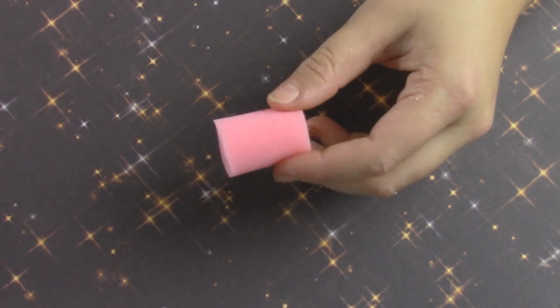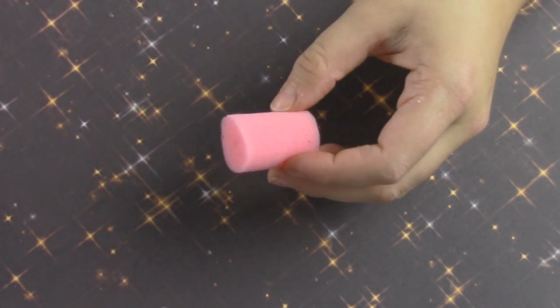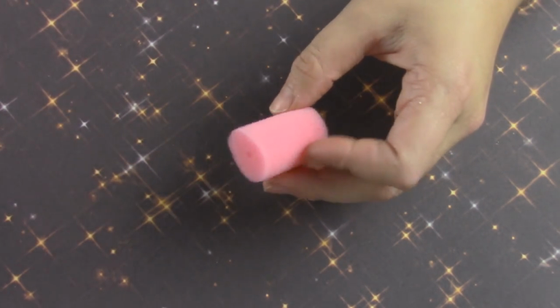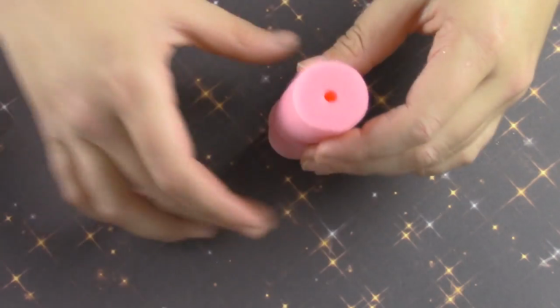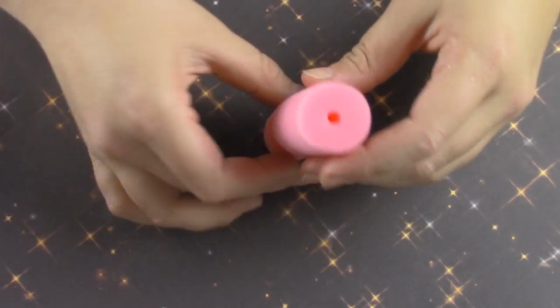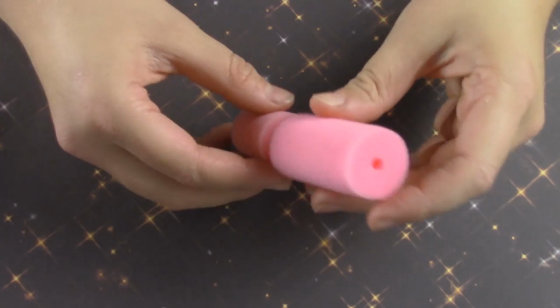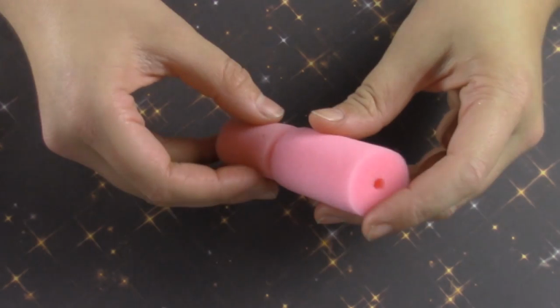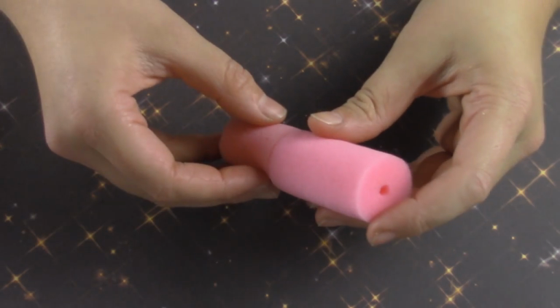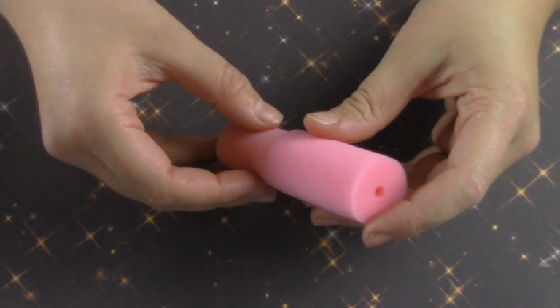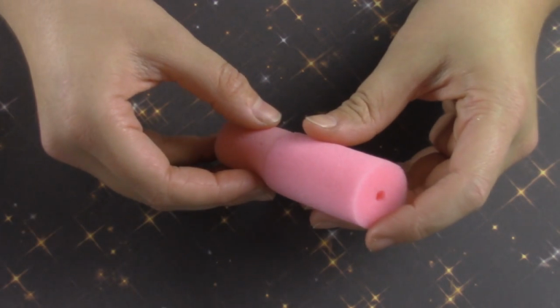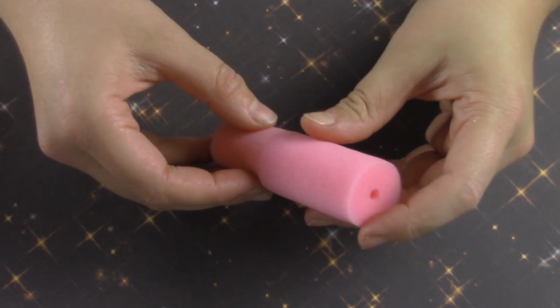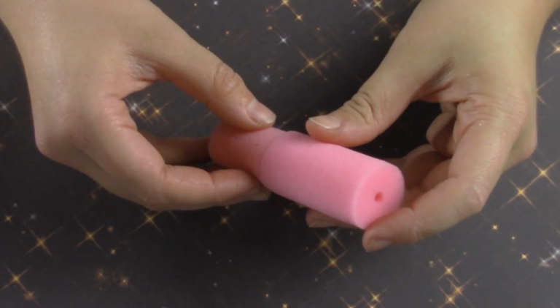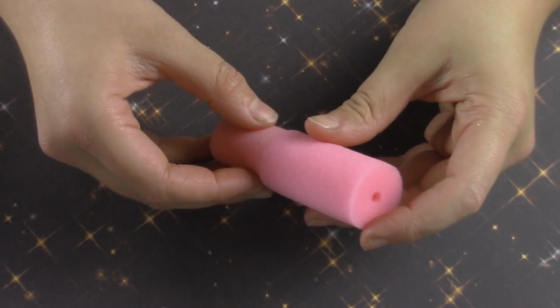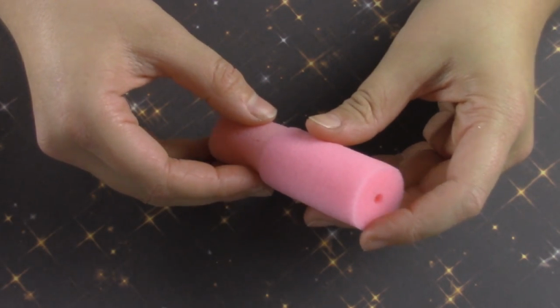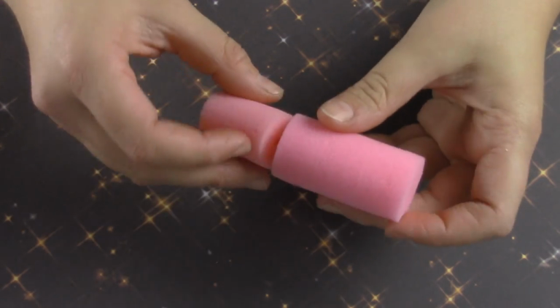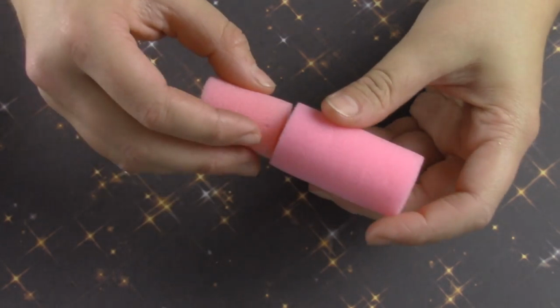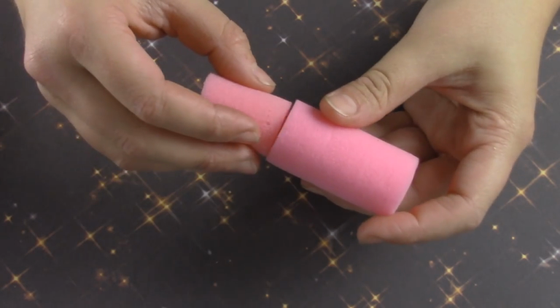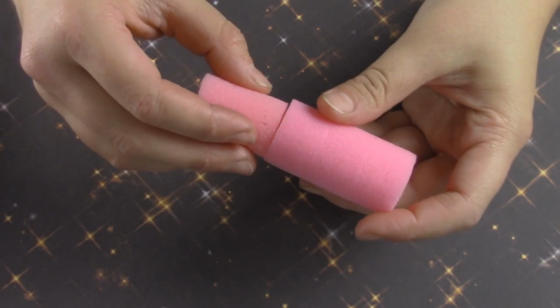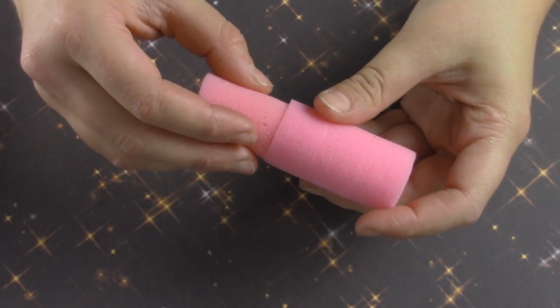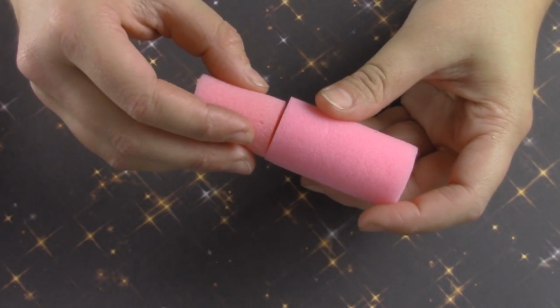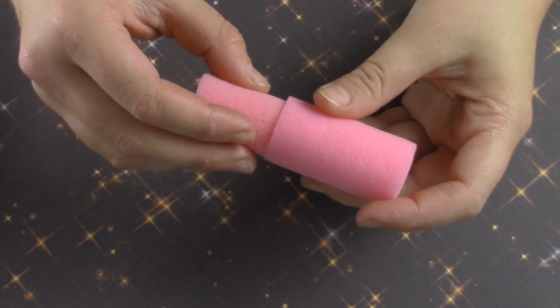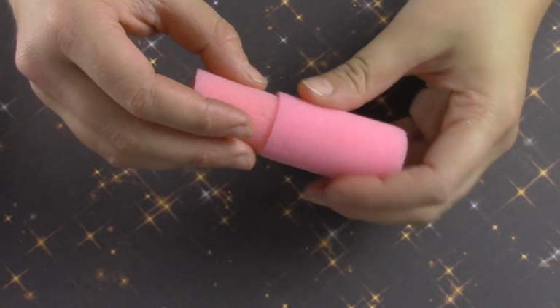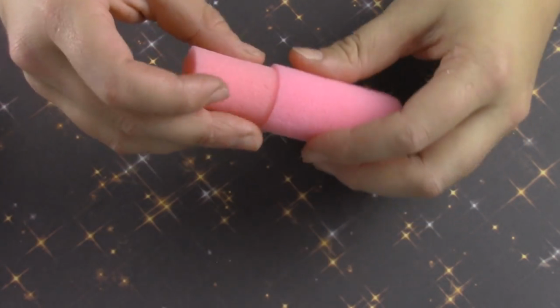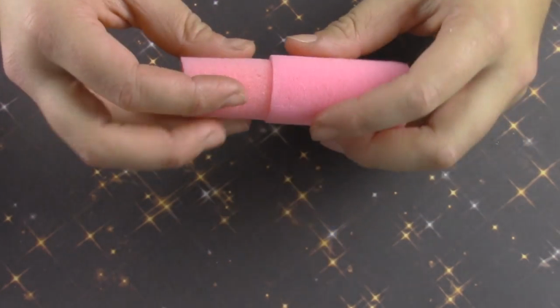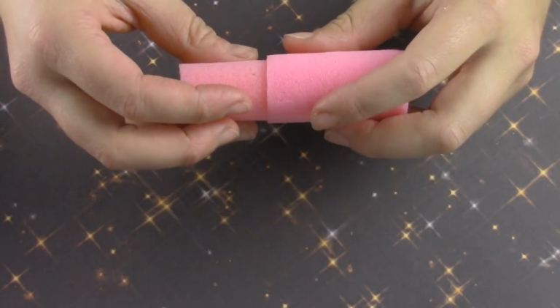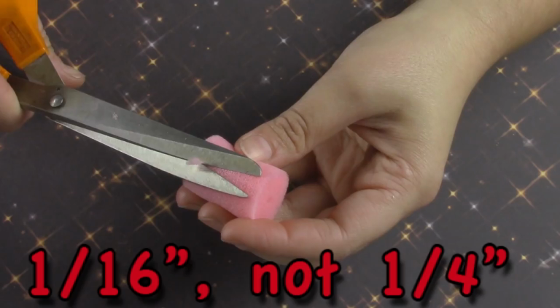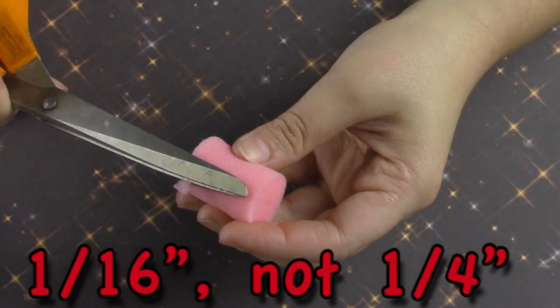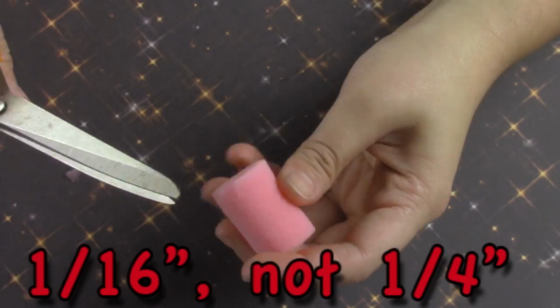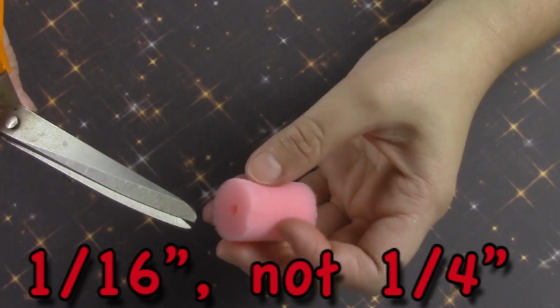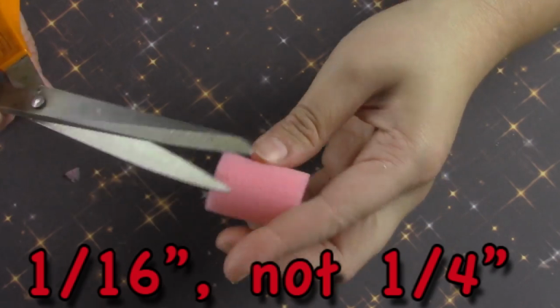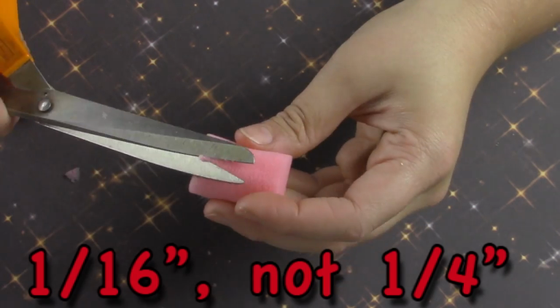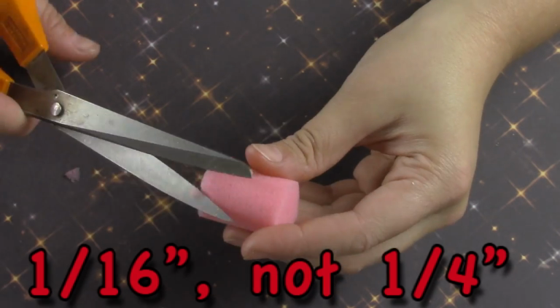Take the smaller of the hair rollers and cut off an inch, then start trimming down the sides so that the smaller hair roller is about a fourth of an inch smaller than the larger one.